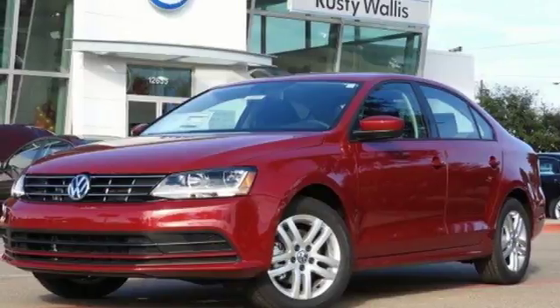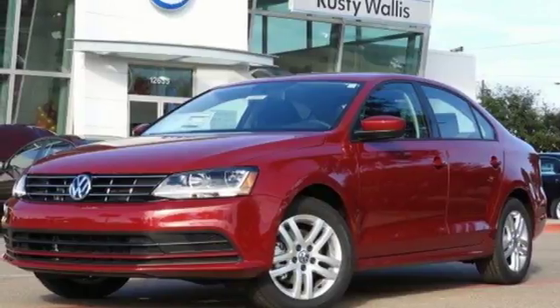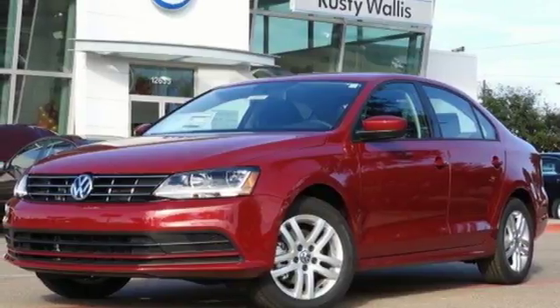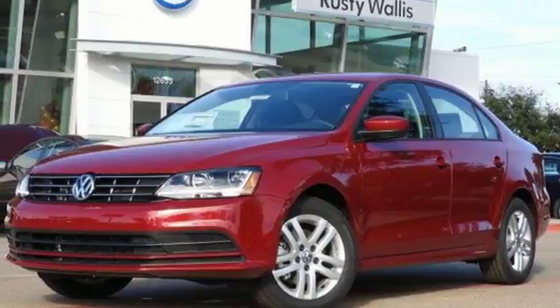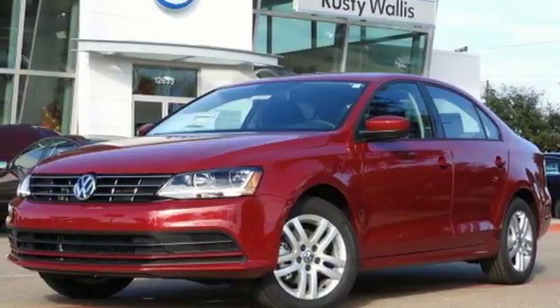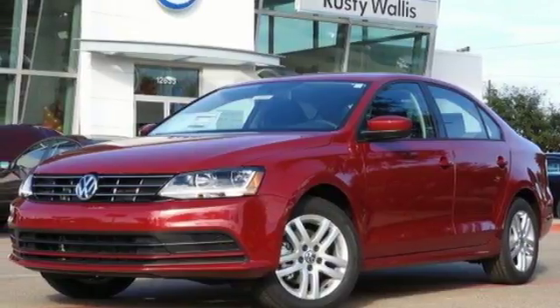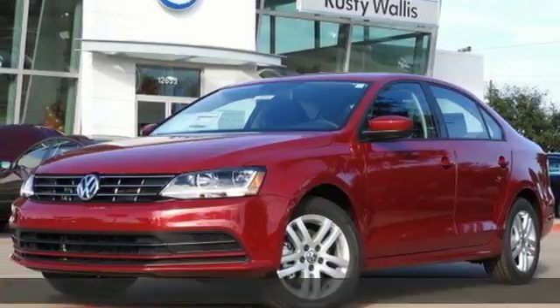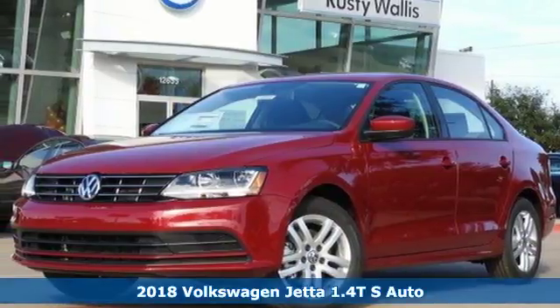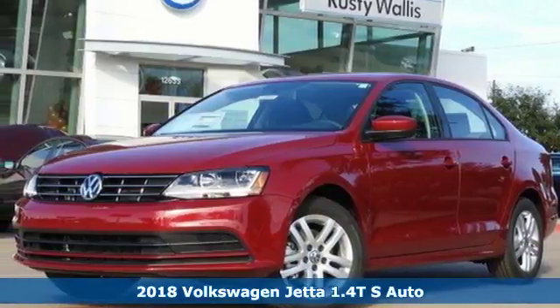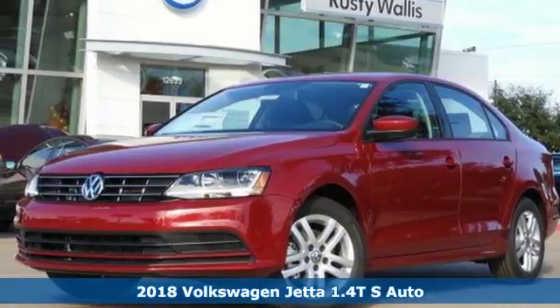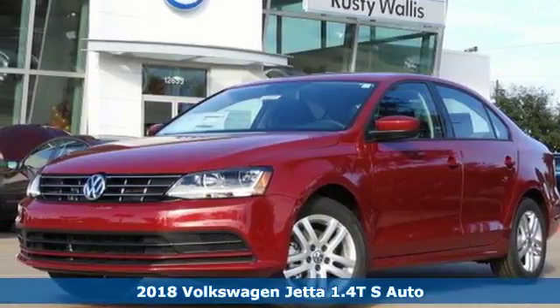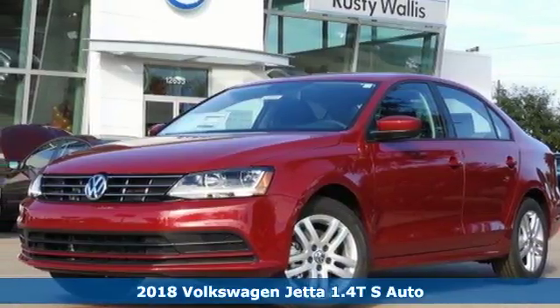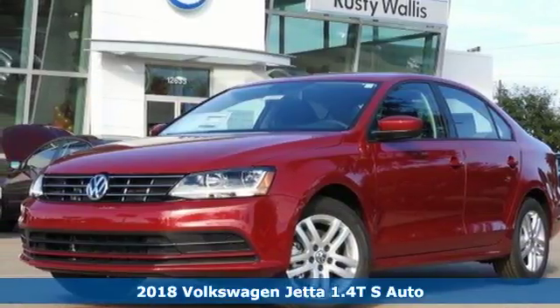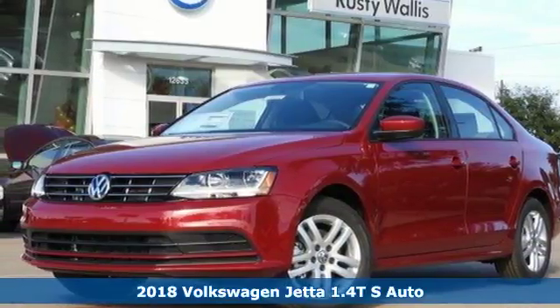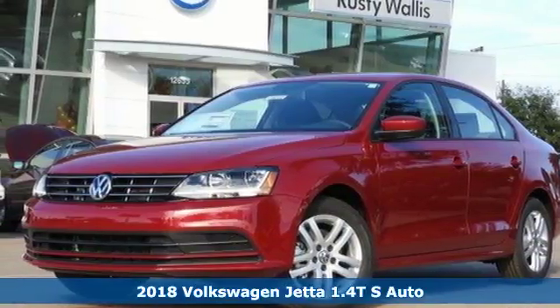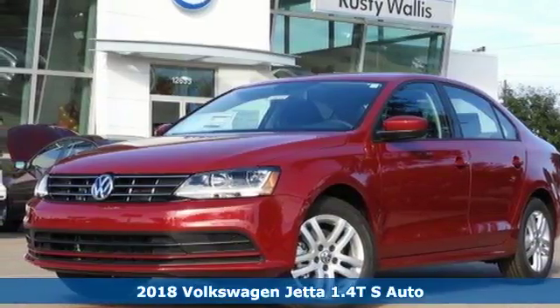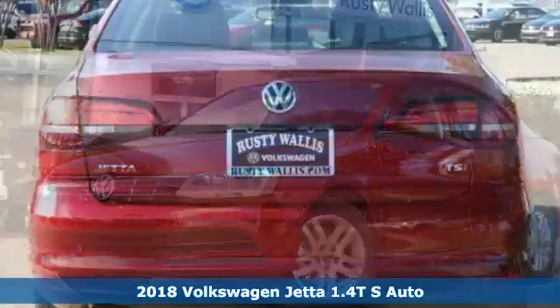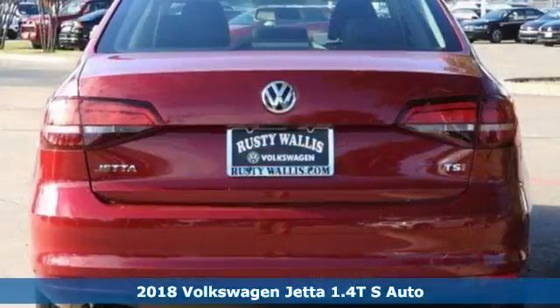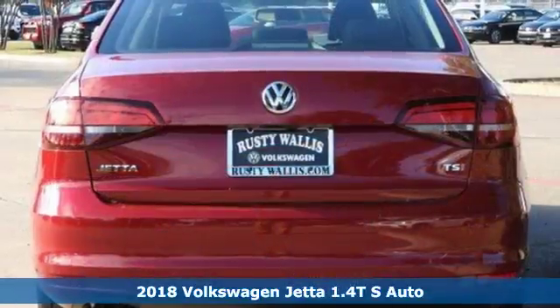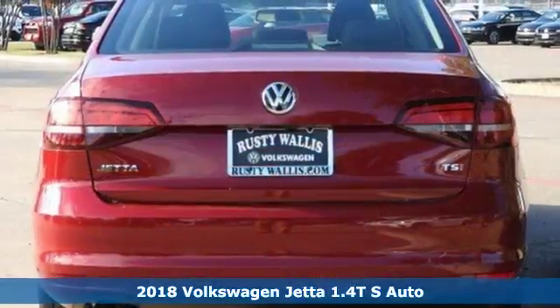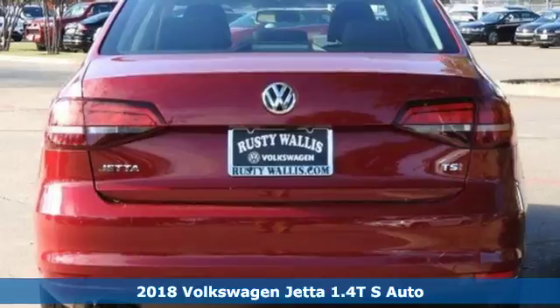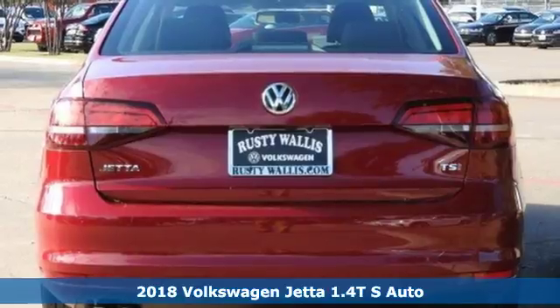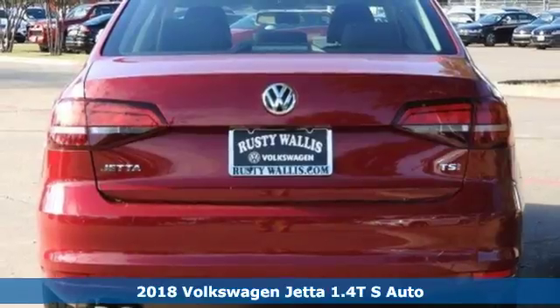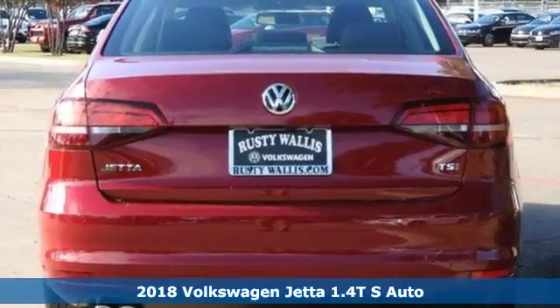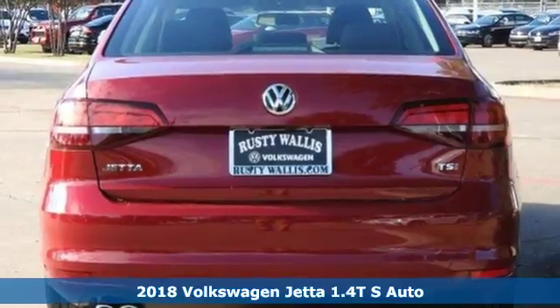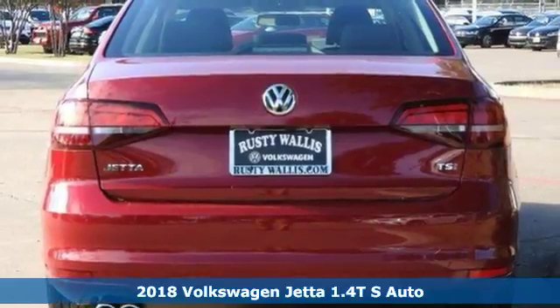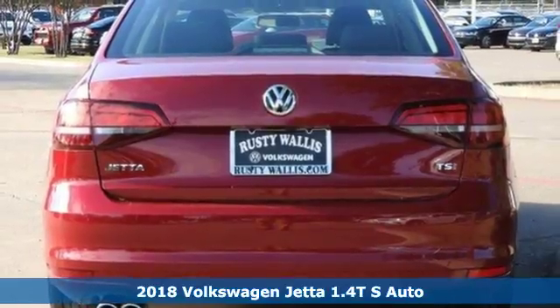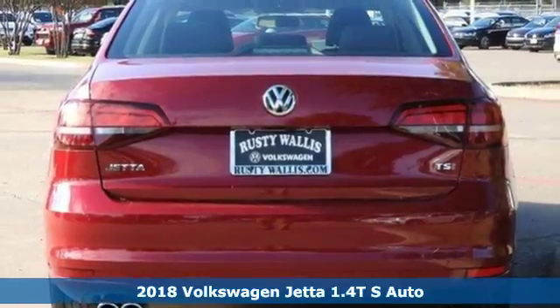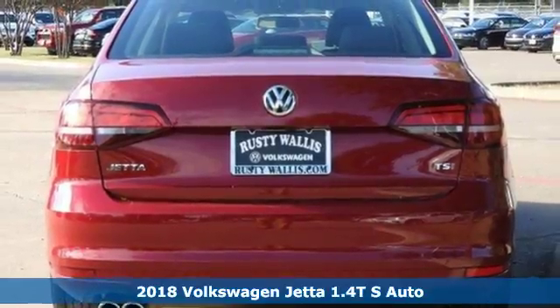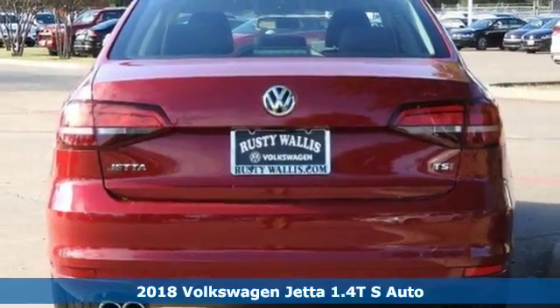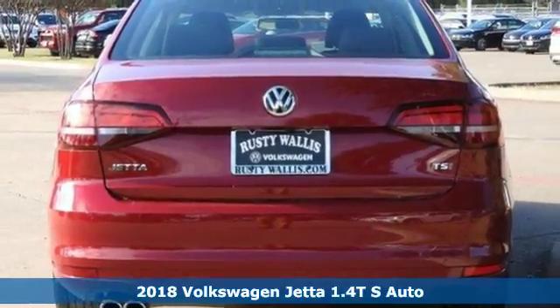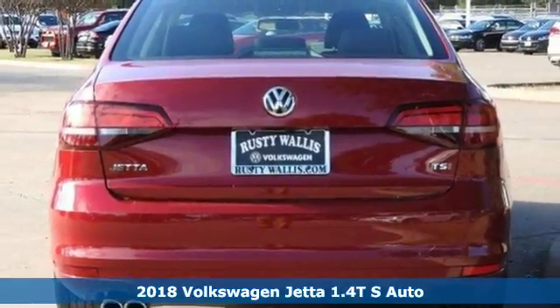It's a 2018 Volkswagen Jetta. The lasting impression starts when the turbocharged engine ignites.